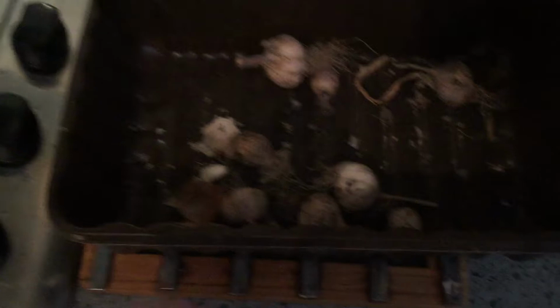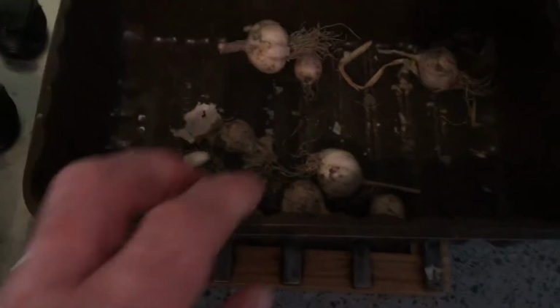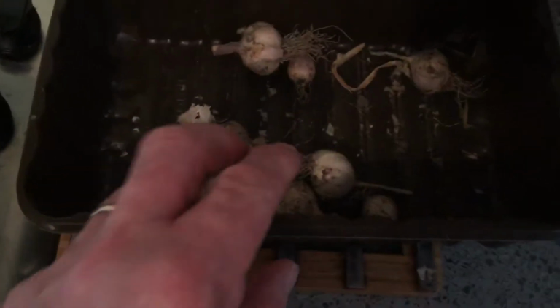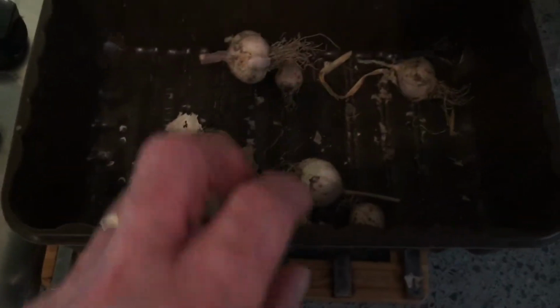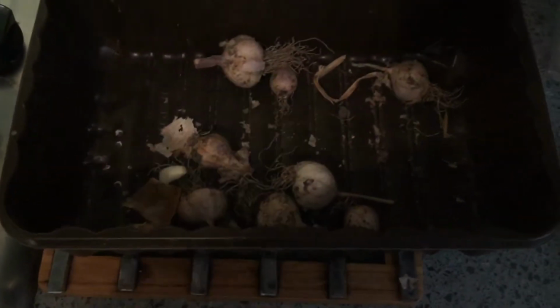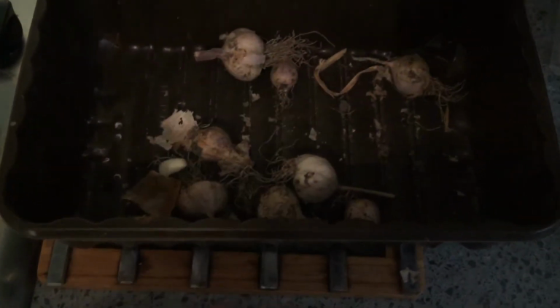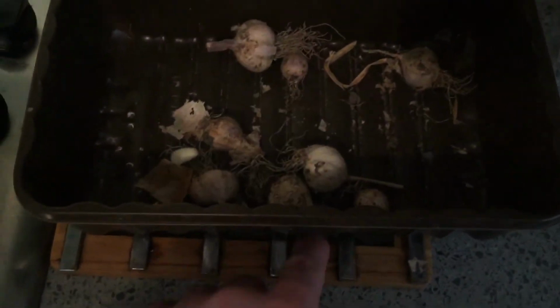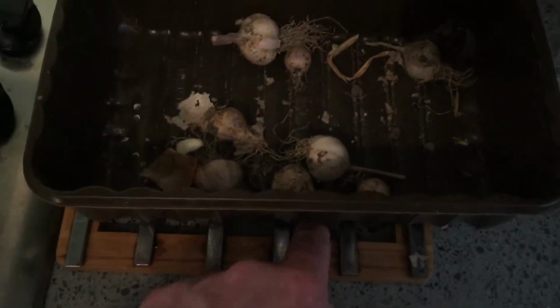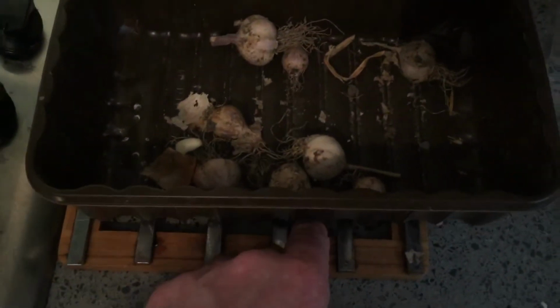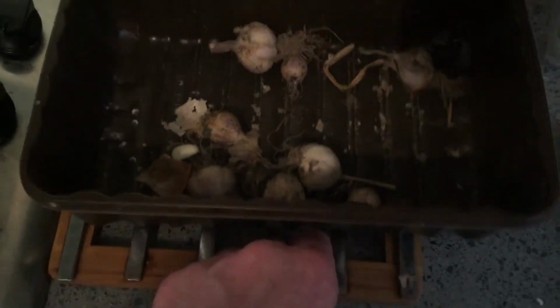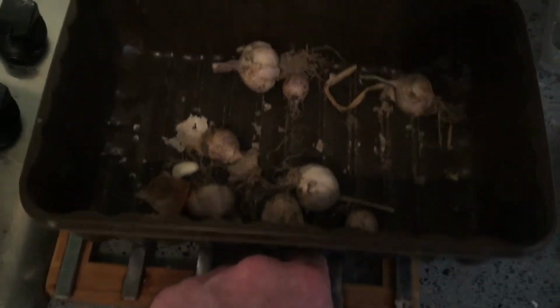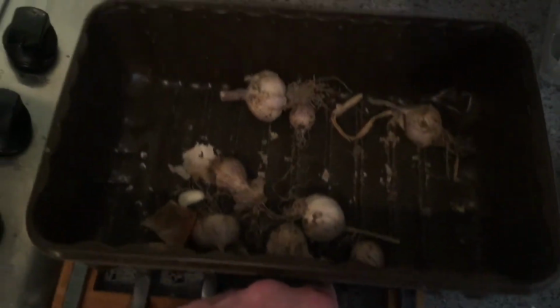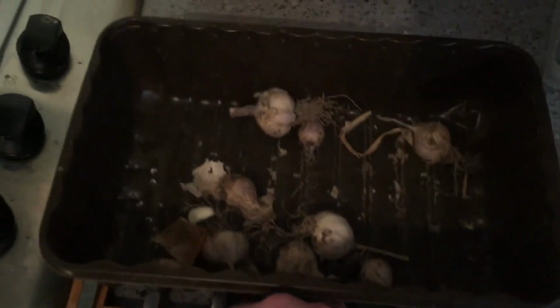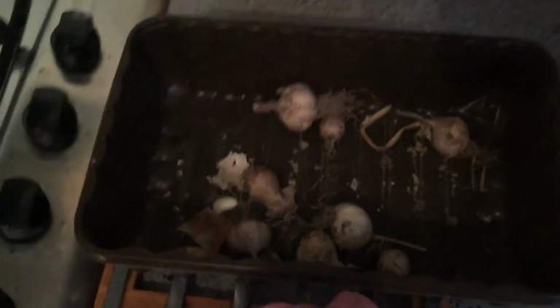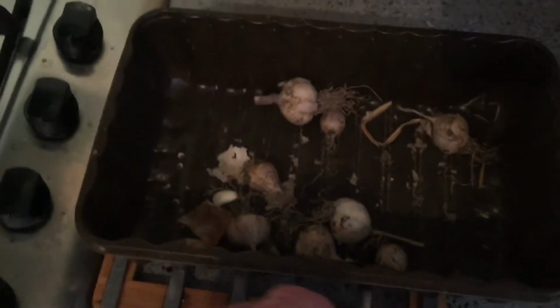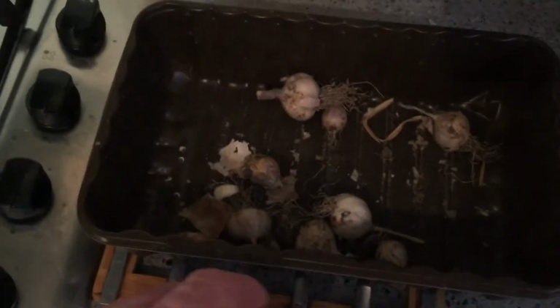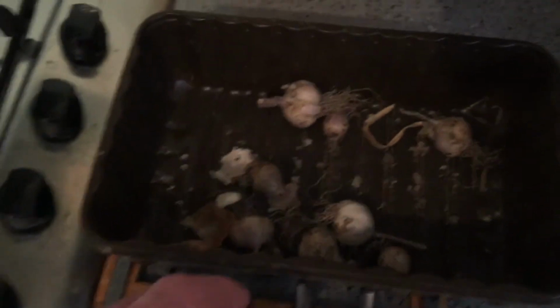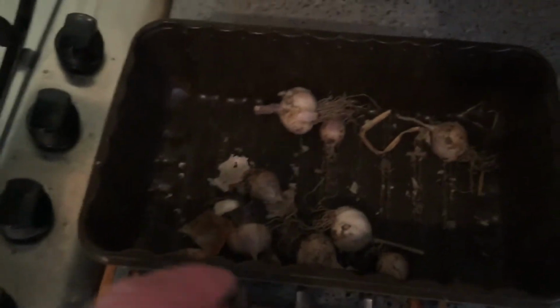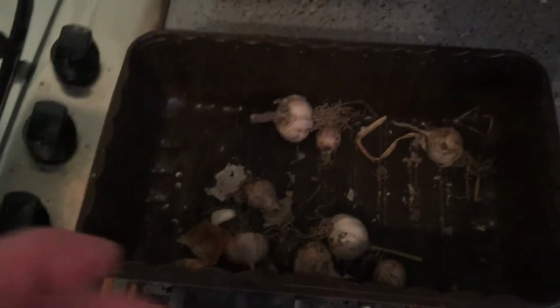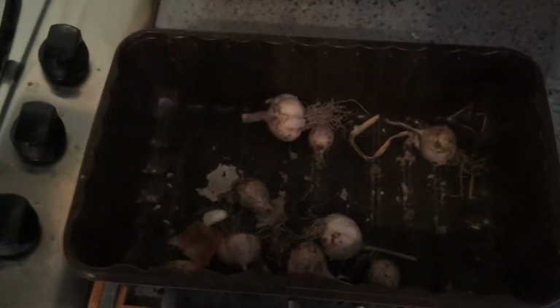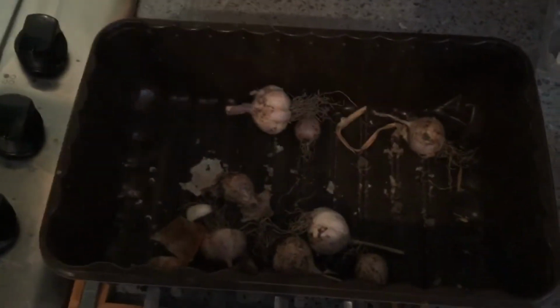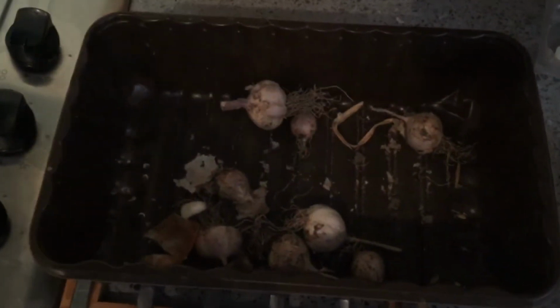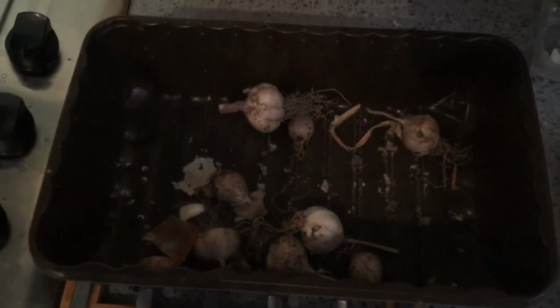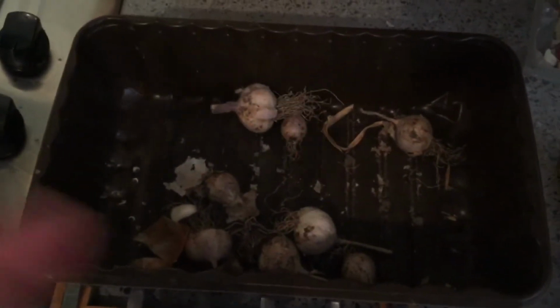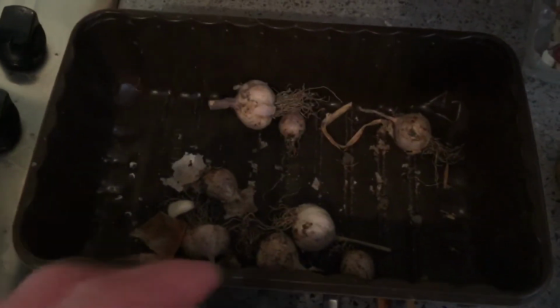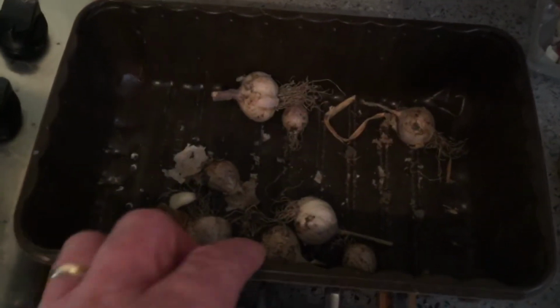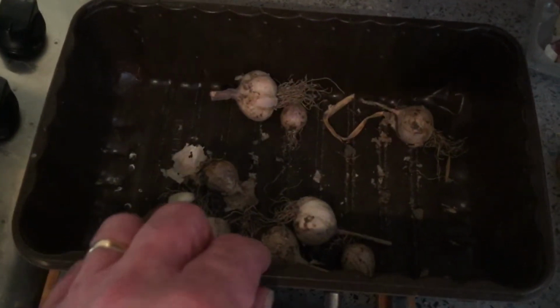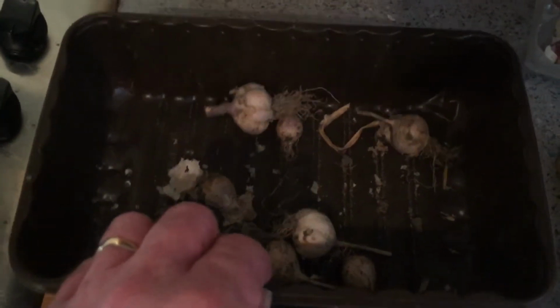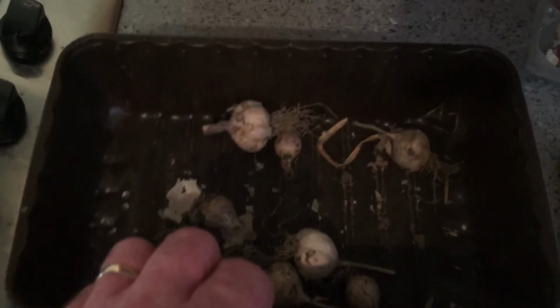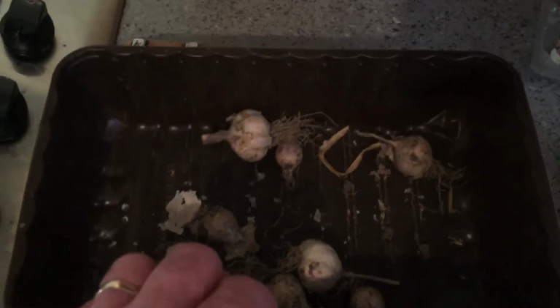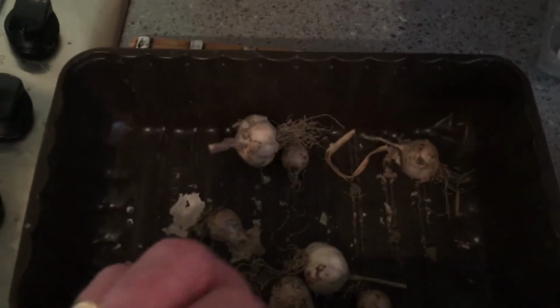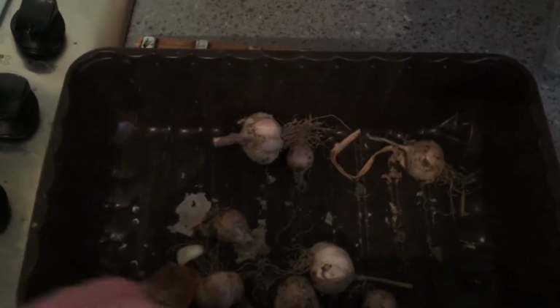Hey everyone, just a quick one. This is what I do with my garlic. I've changed it this year, let's see how it goes.